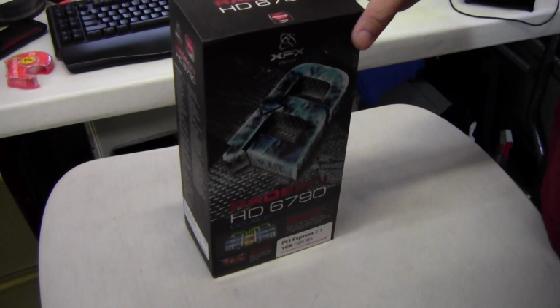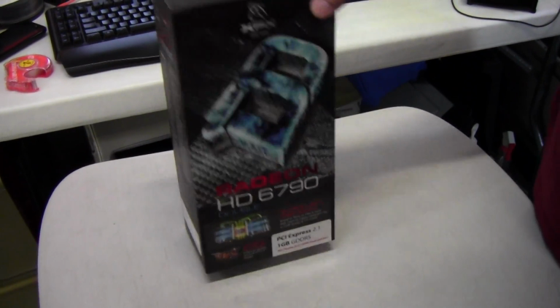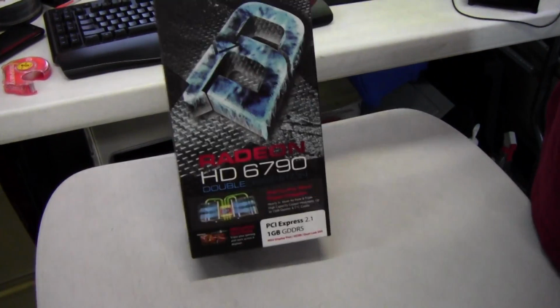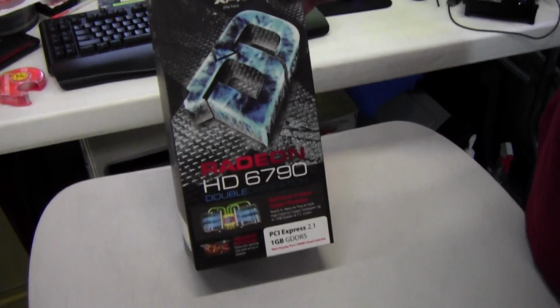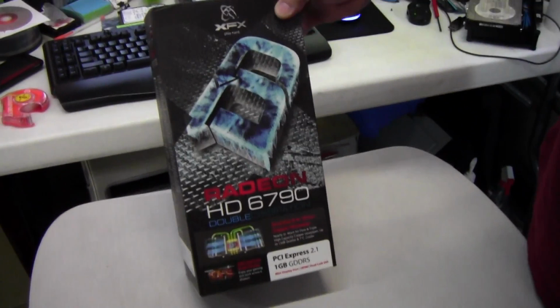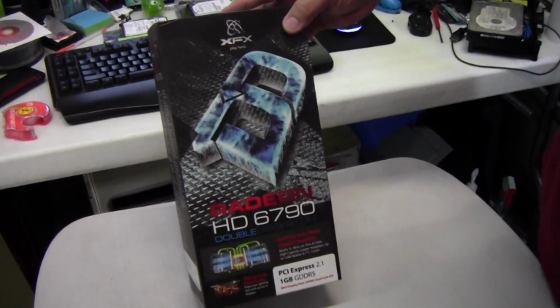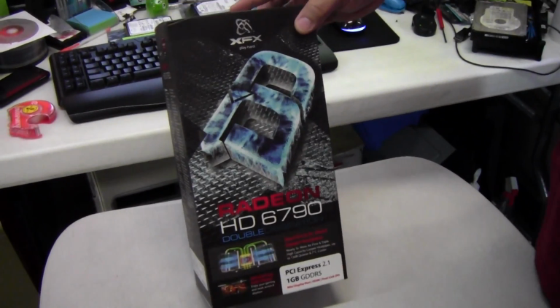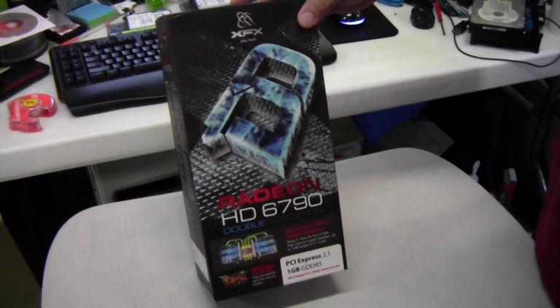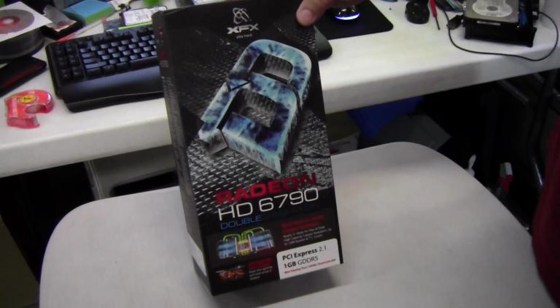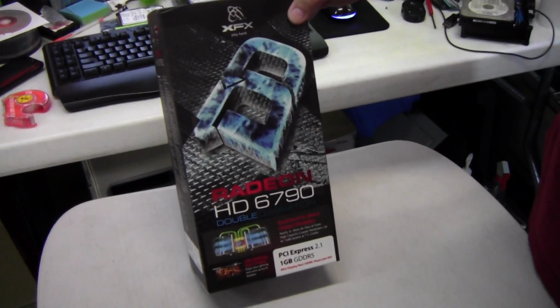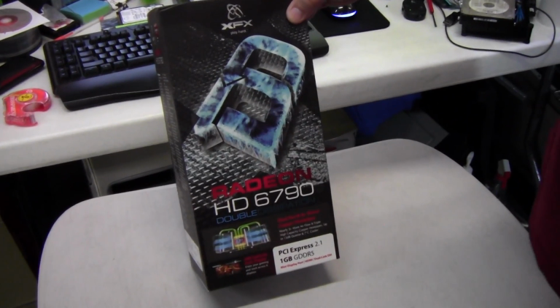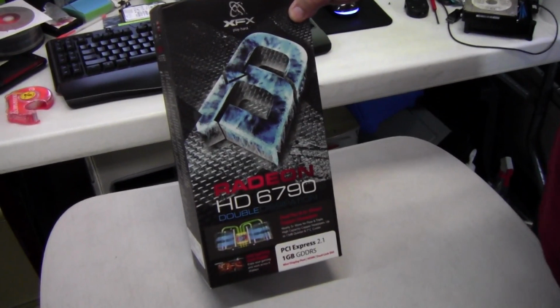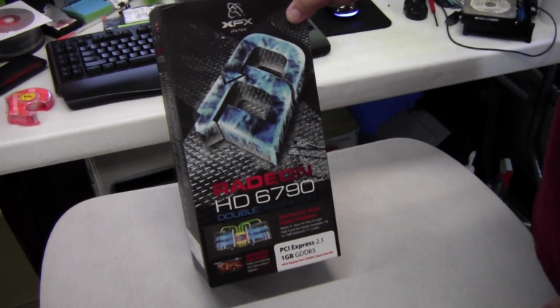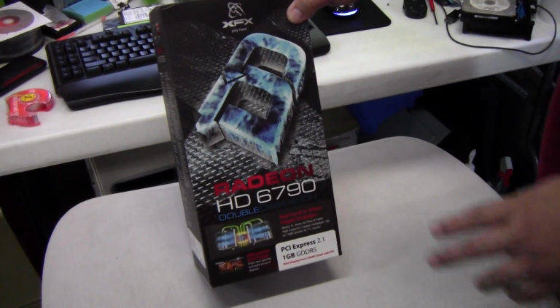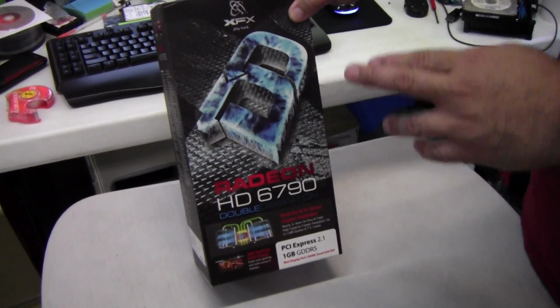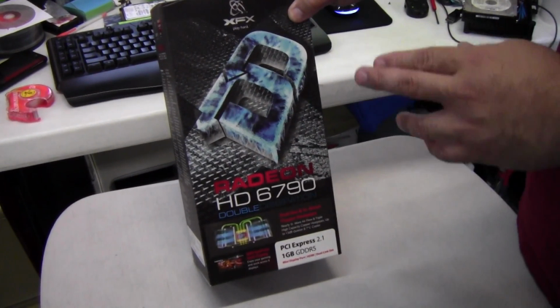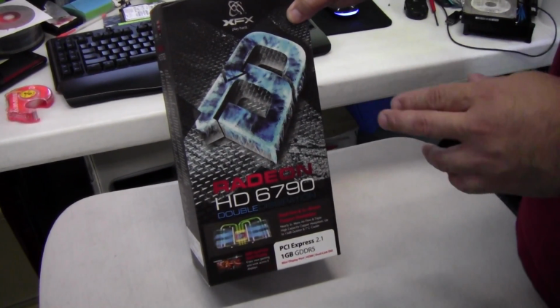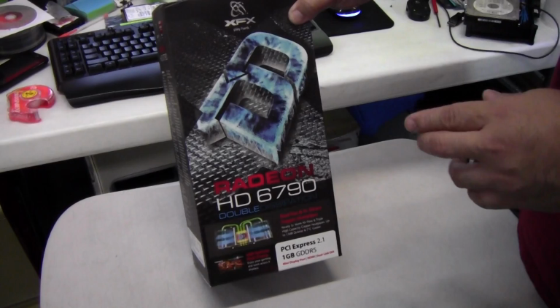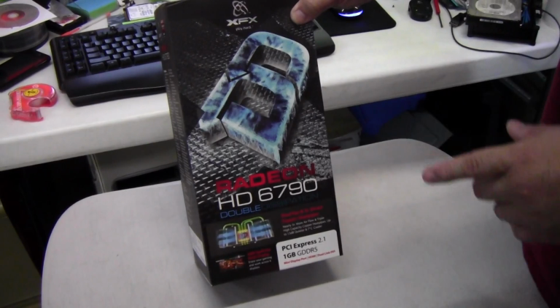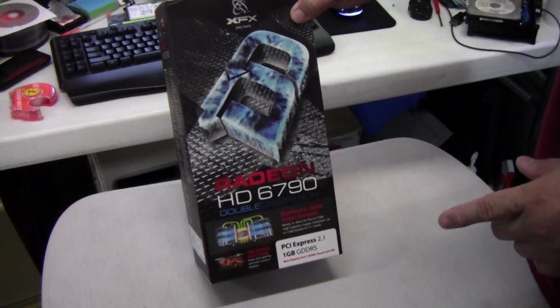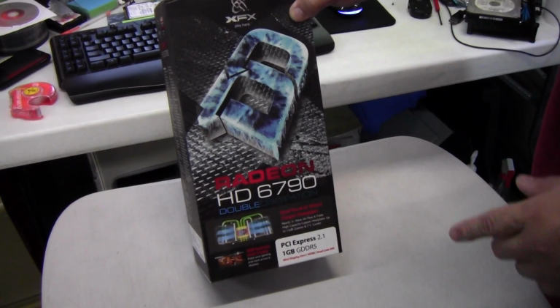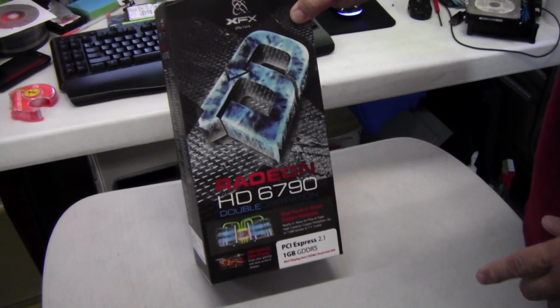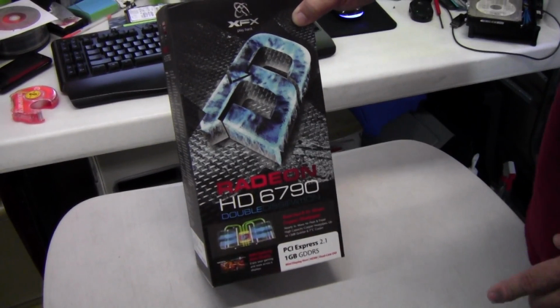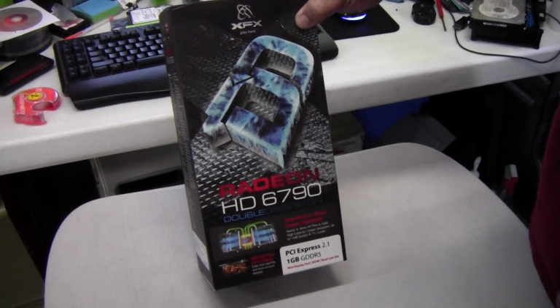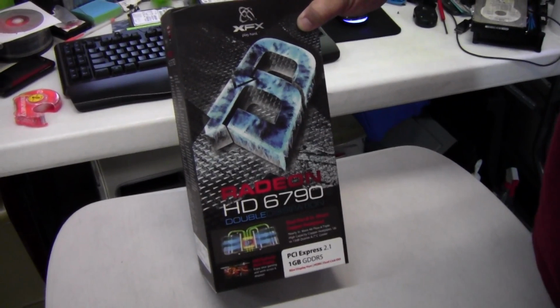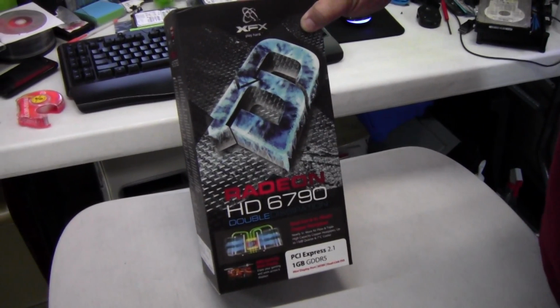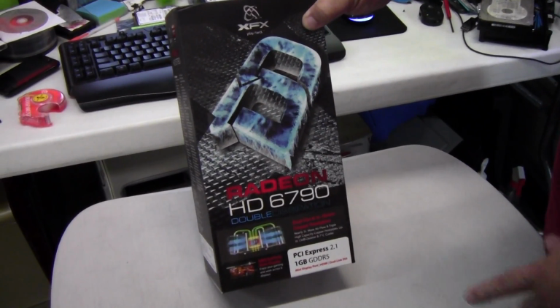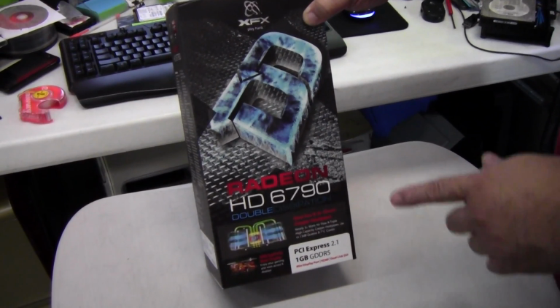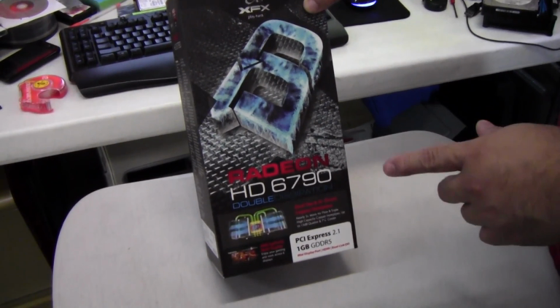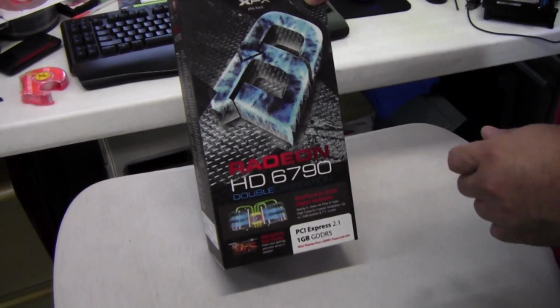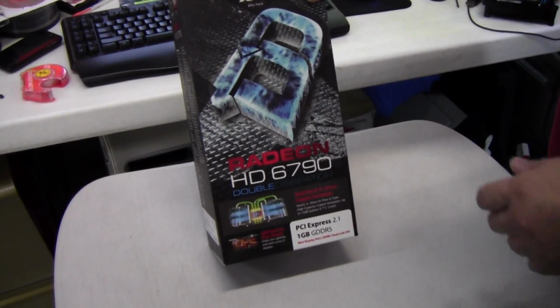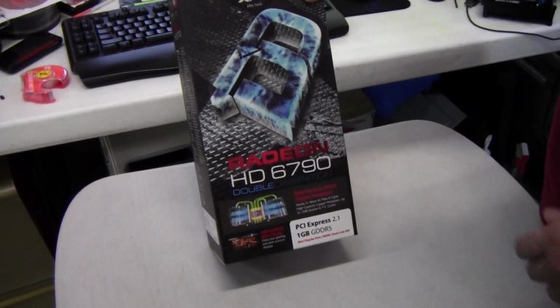Hi, welcome back everybody. Today we're going to unbox XFX's HD Radeon 6790.